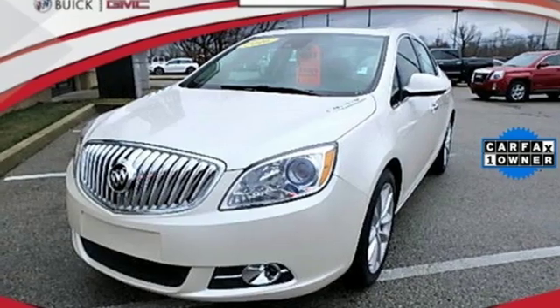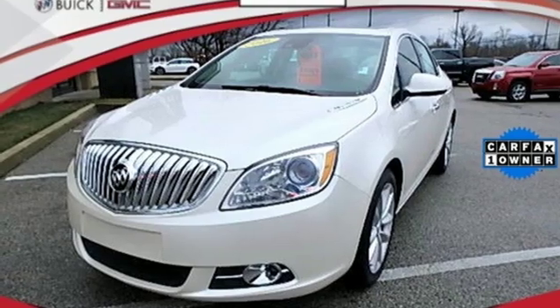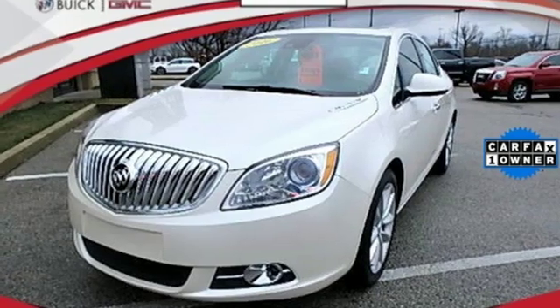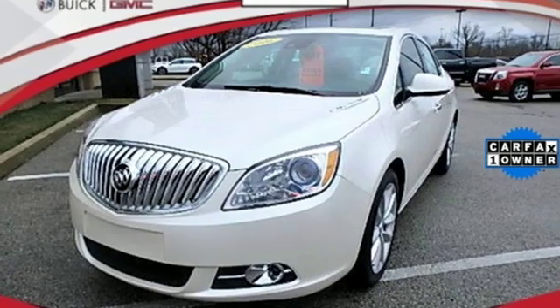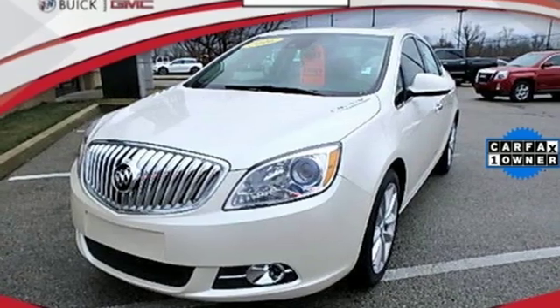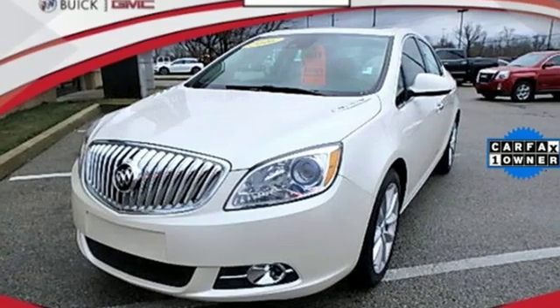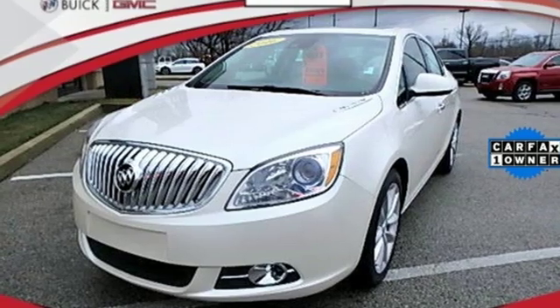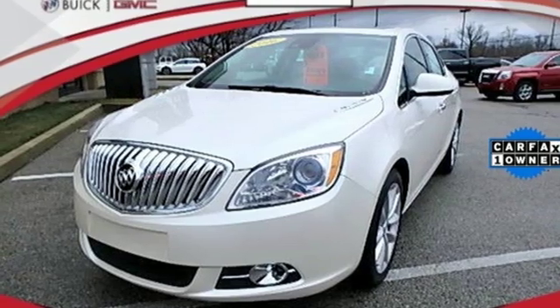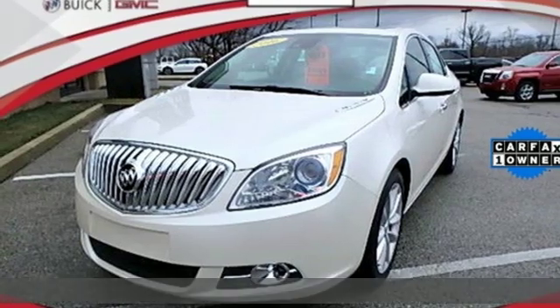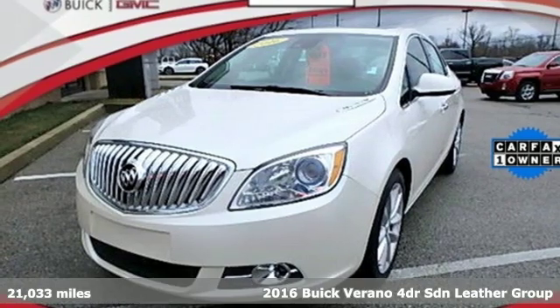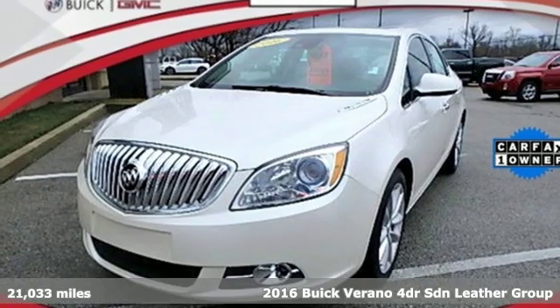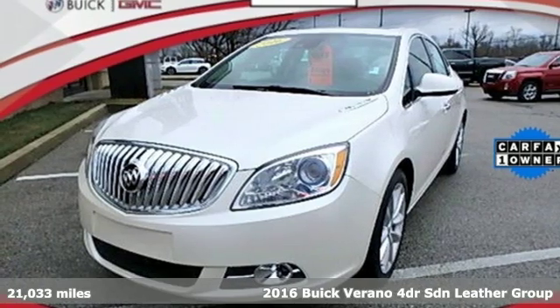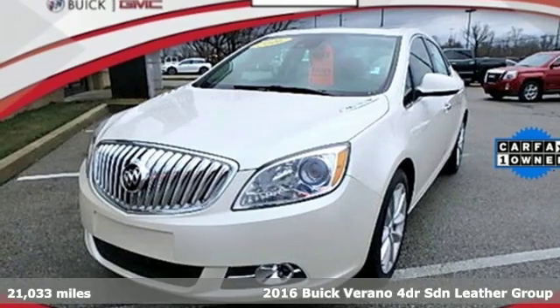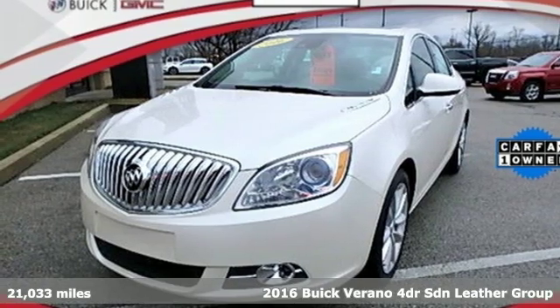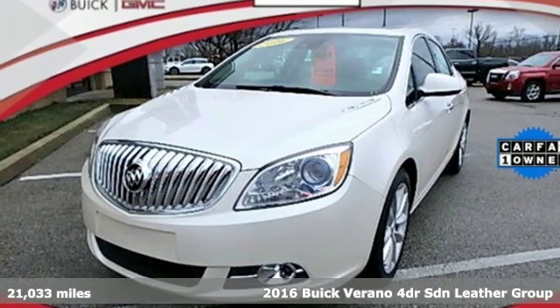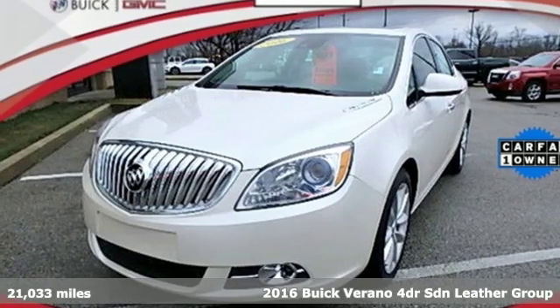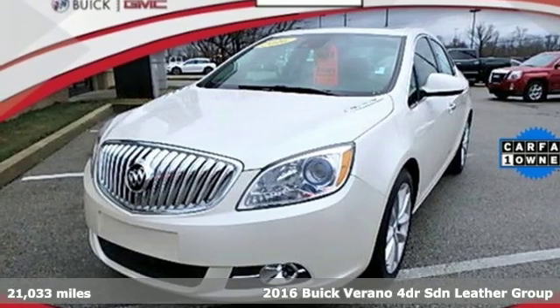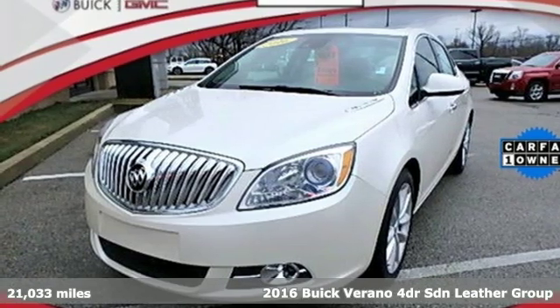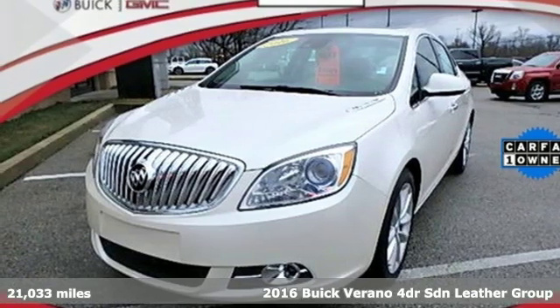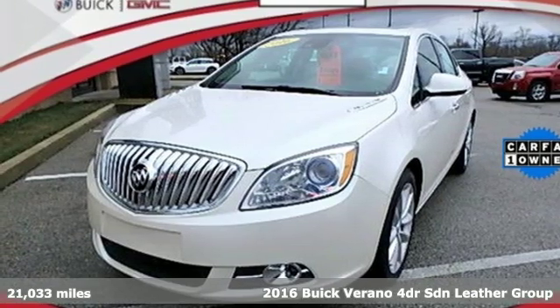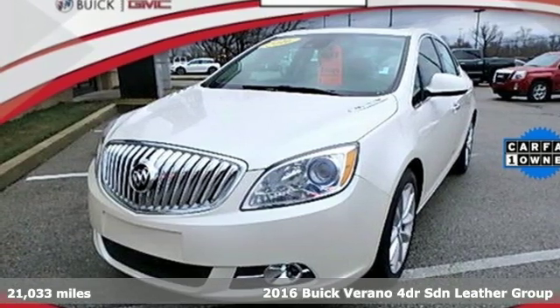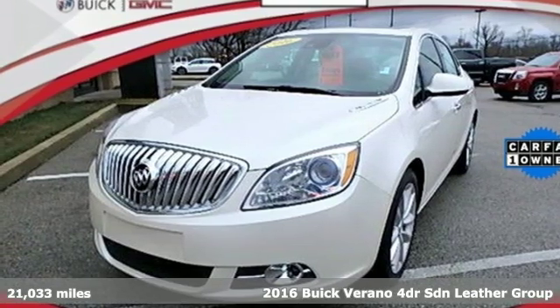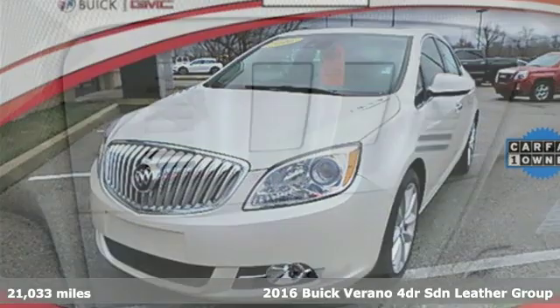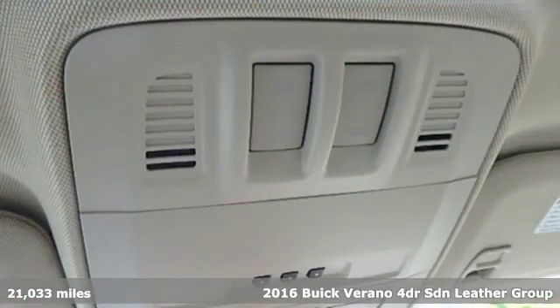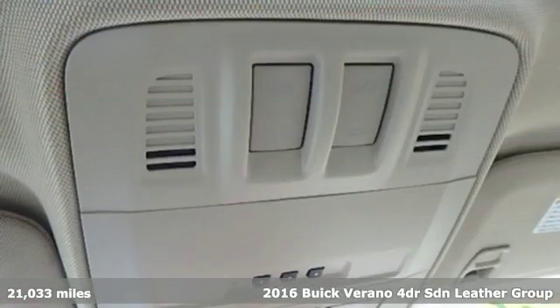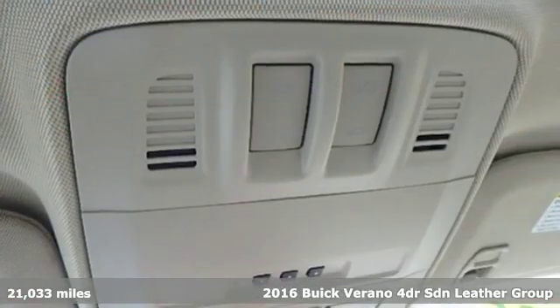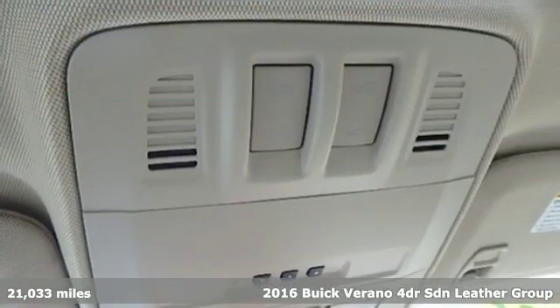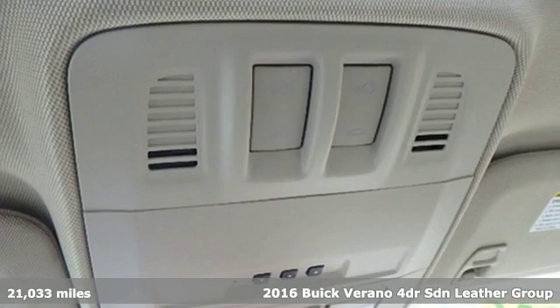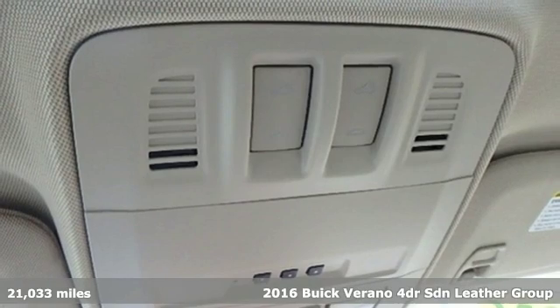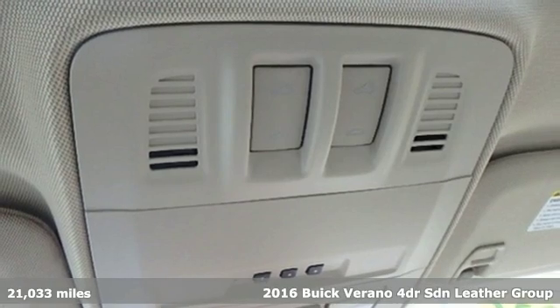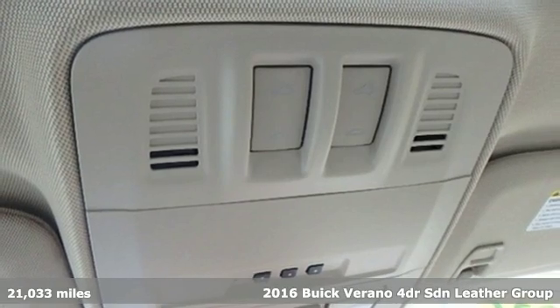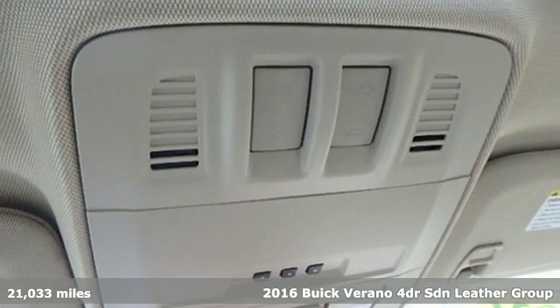Here's a 2016 Buick Verano. Buick, expect more than you'd imagine.